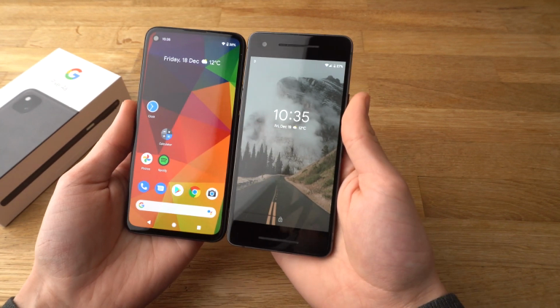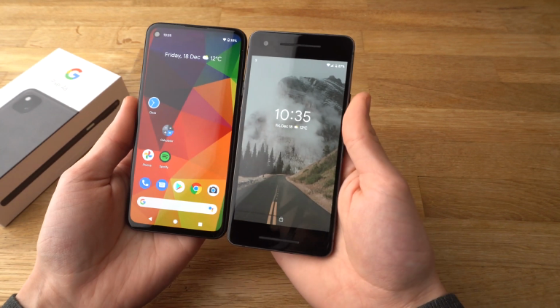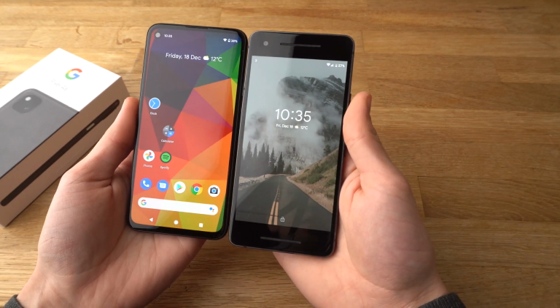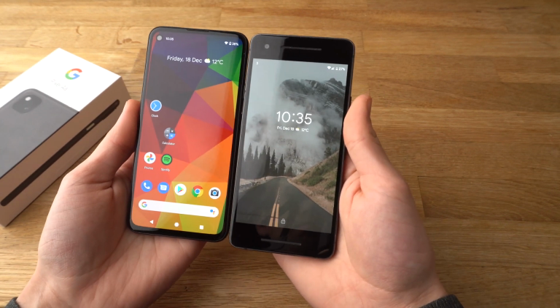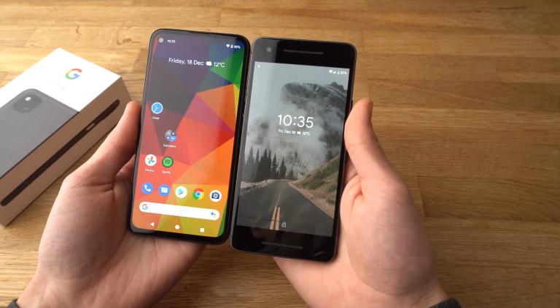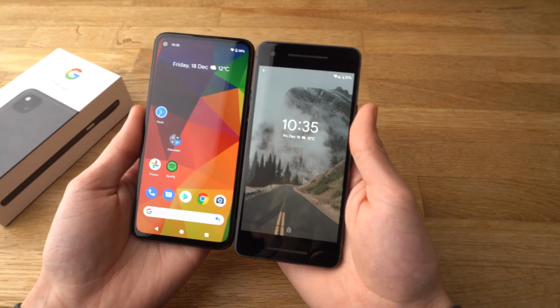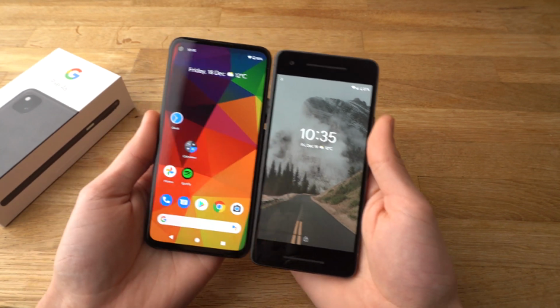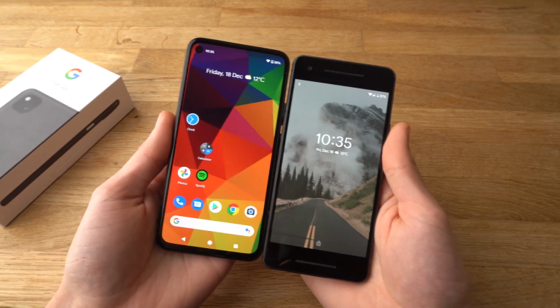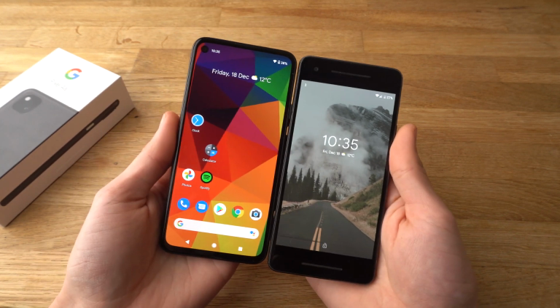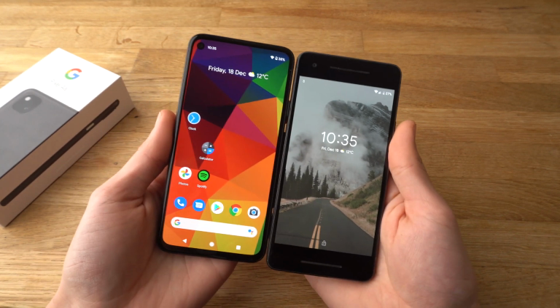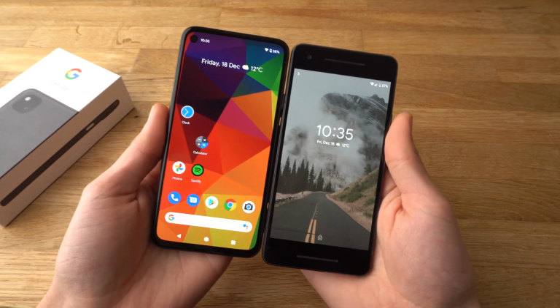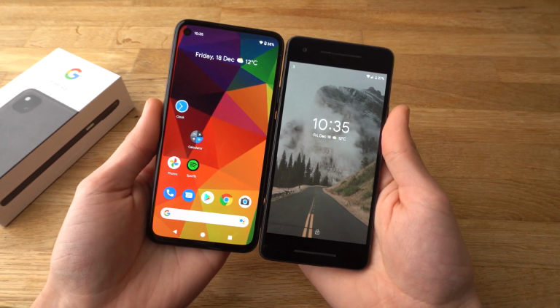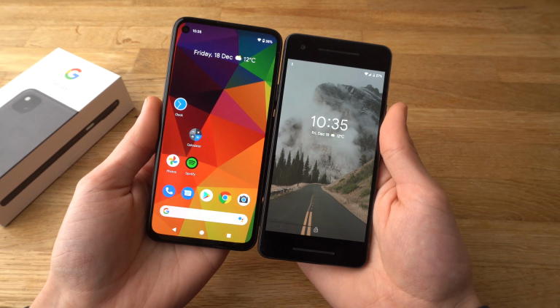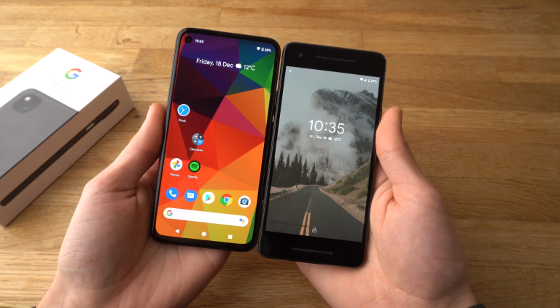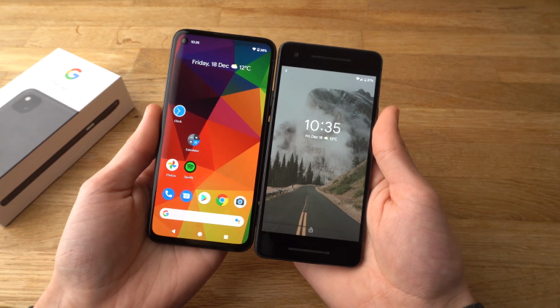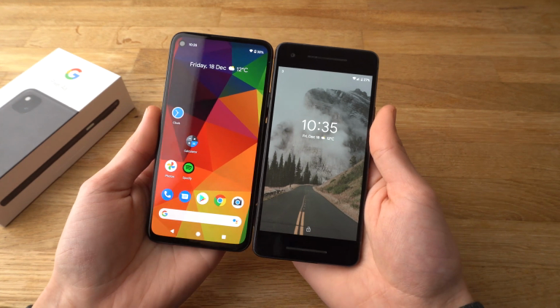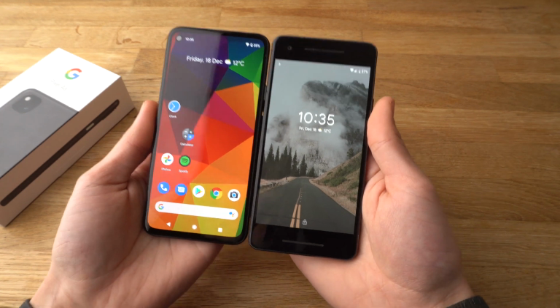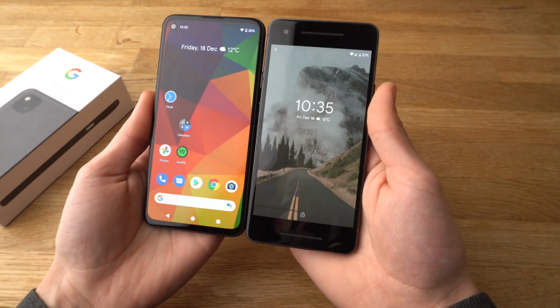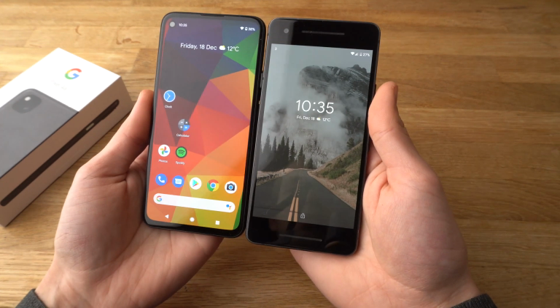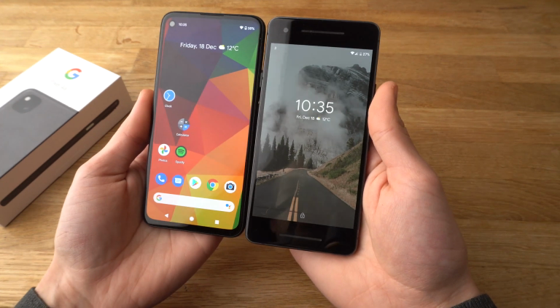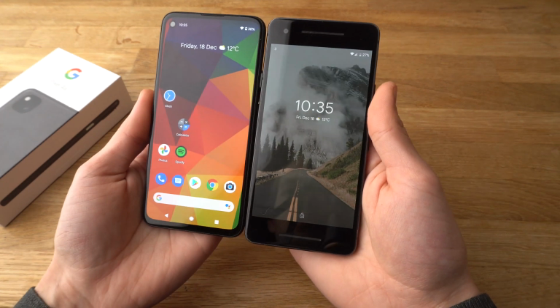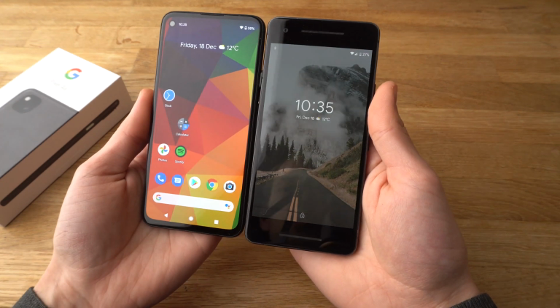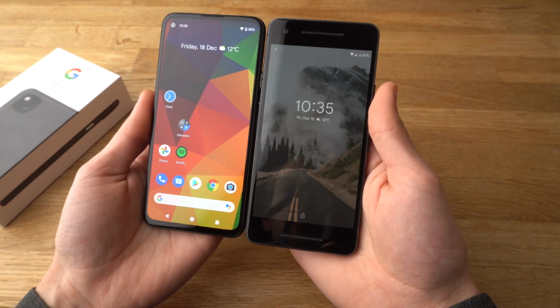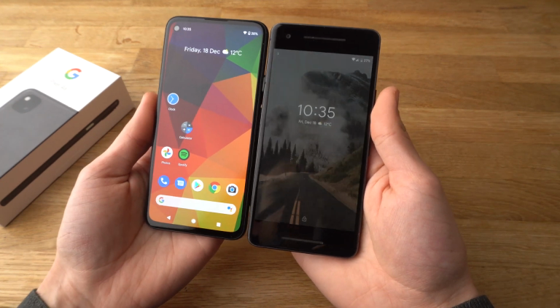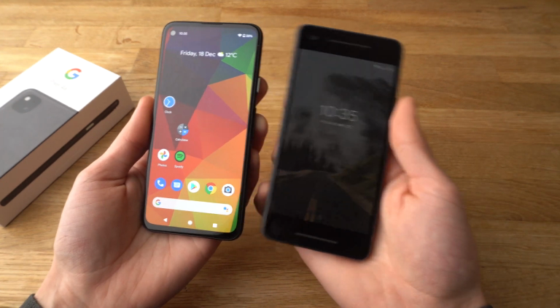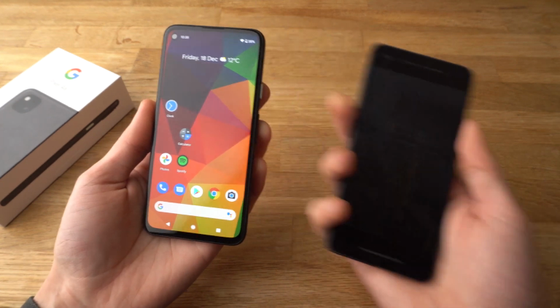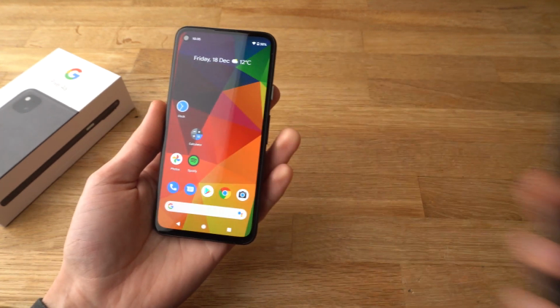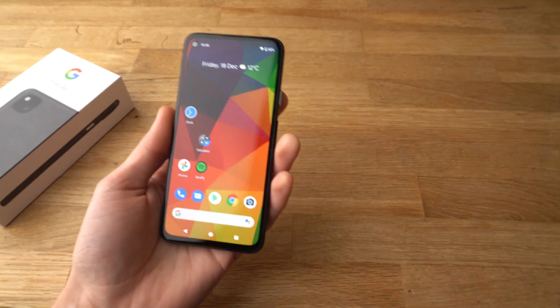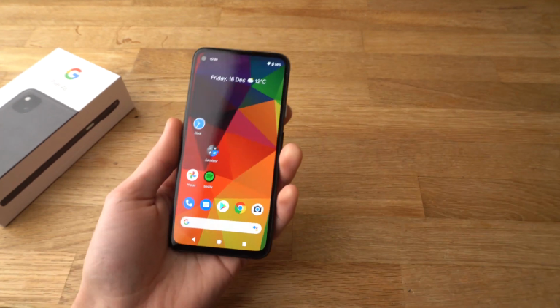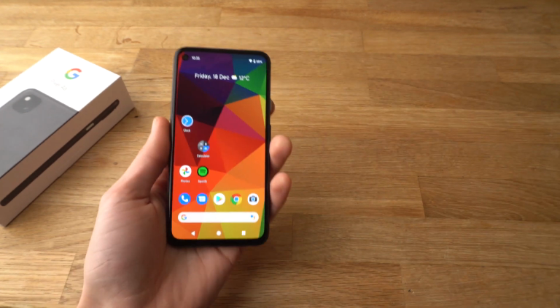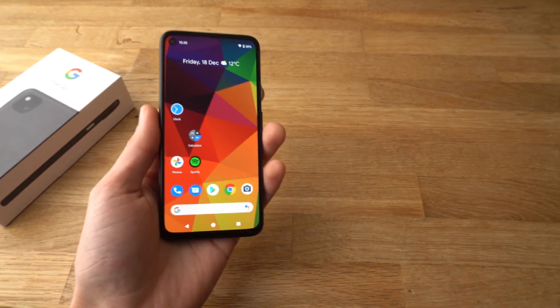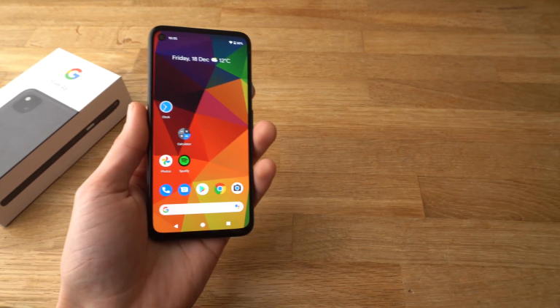And the bezels — it looks so much better.